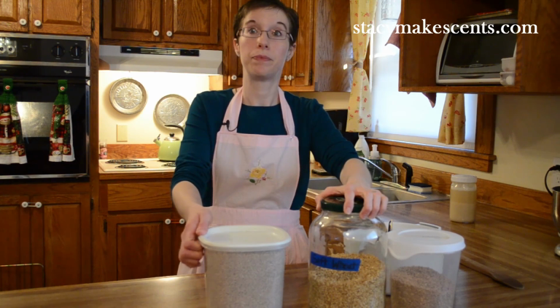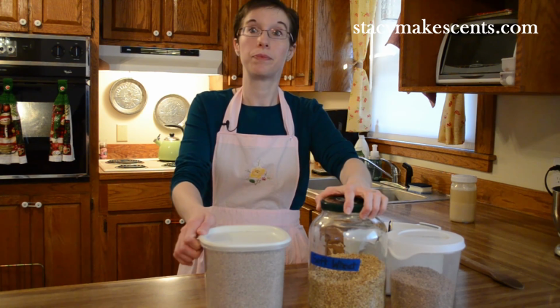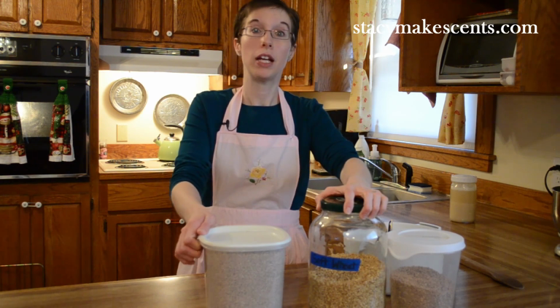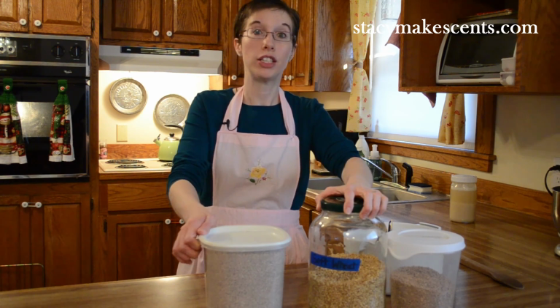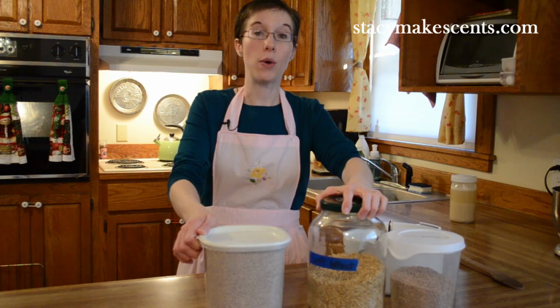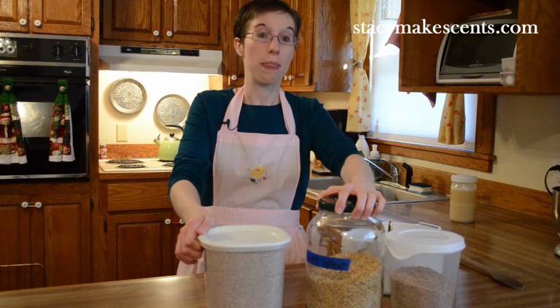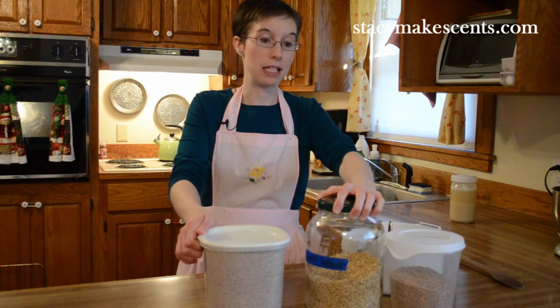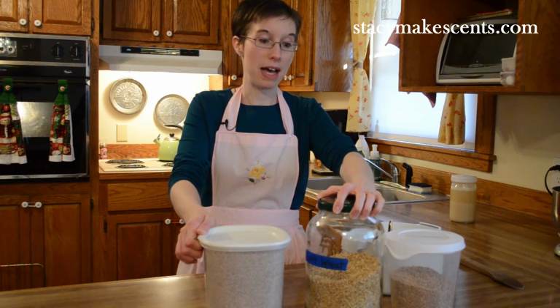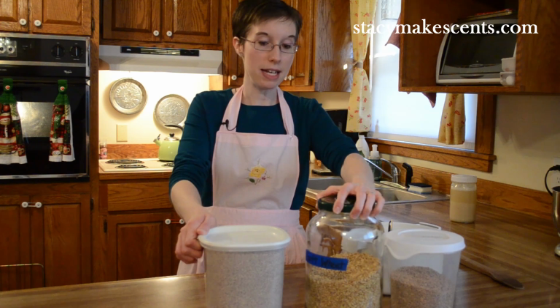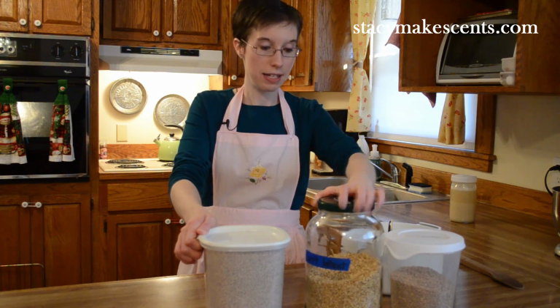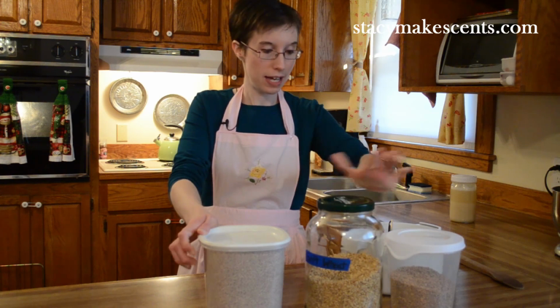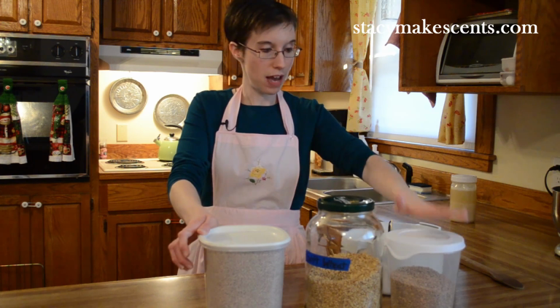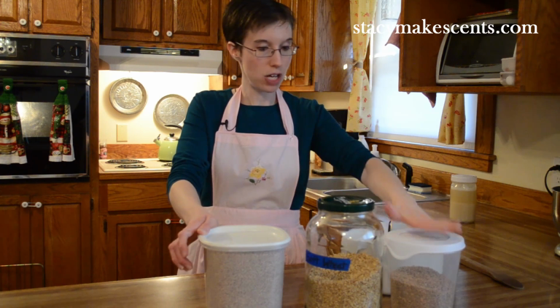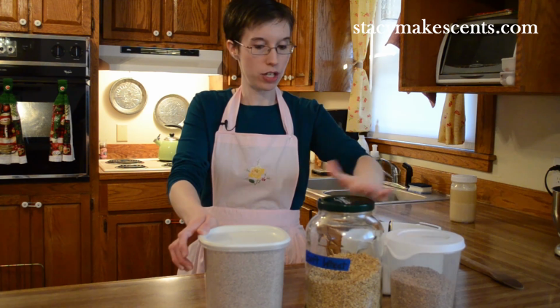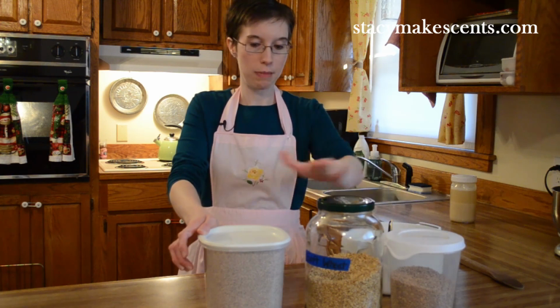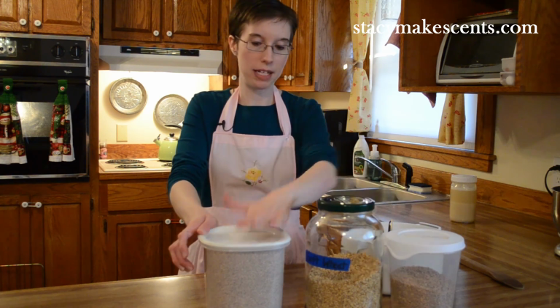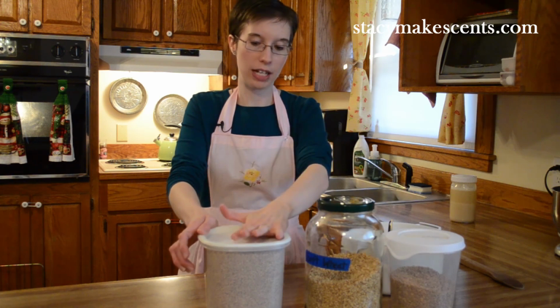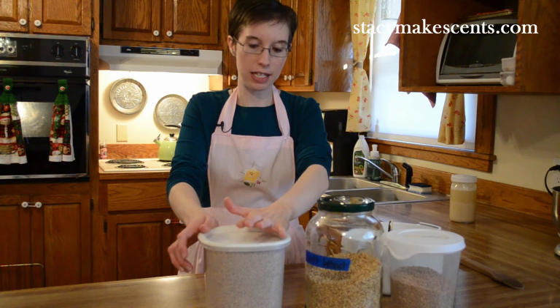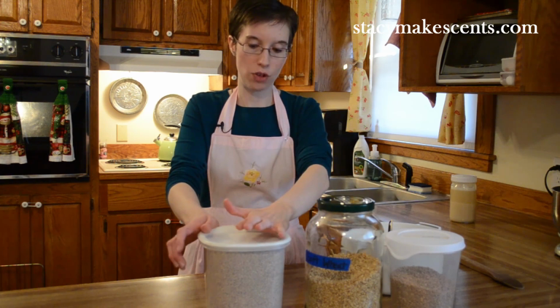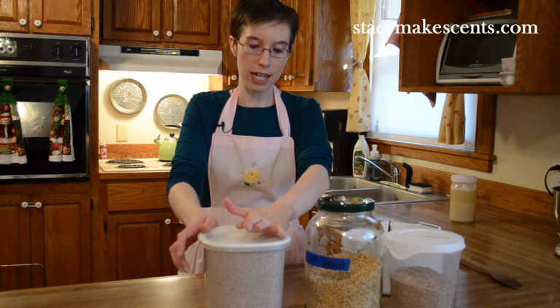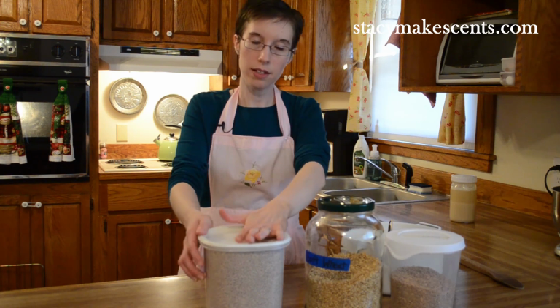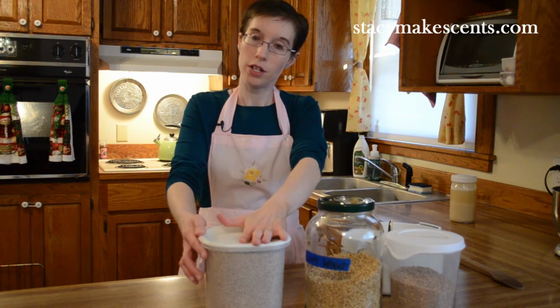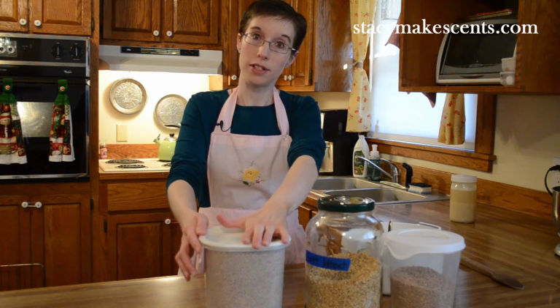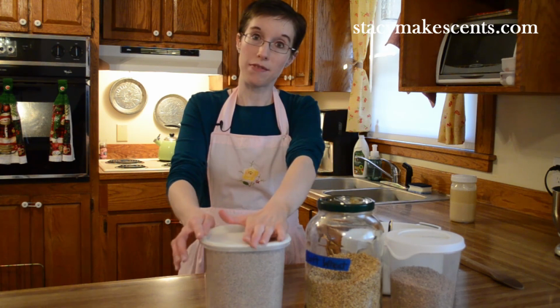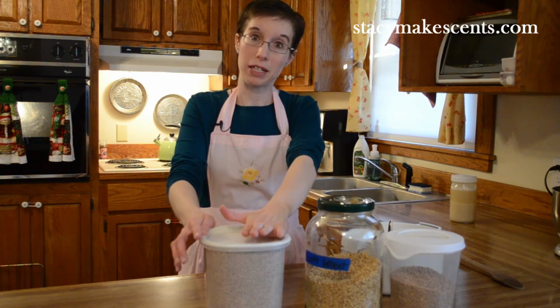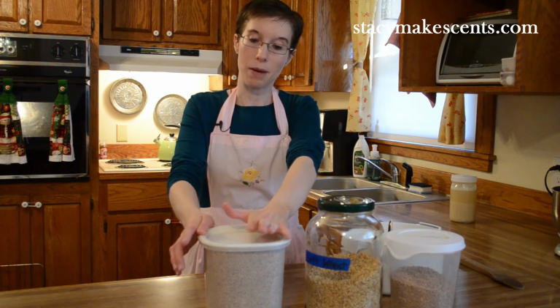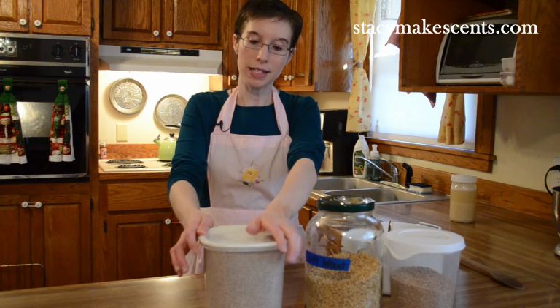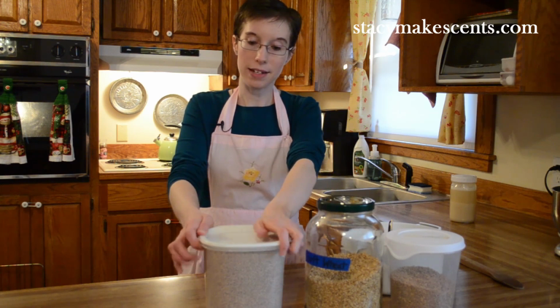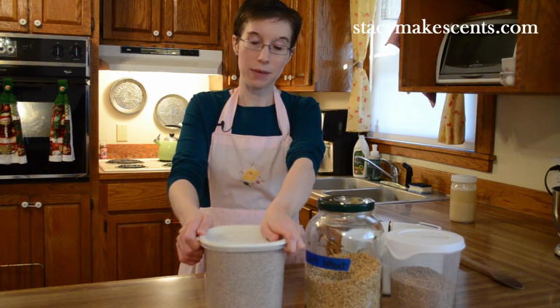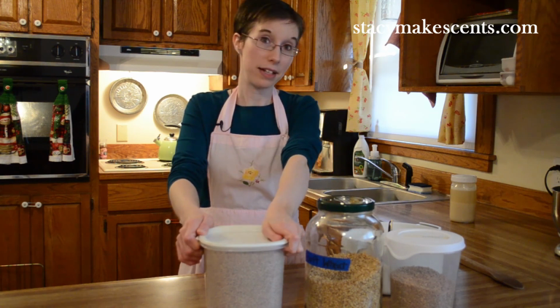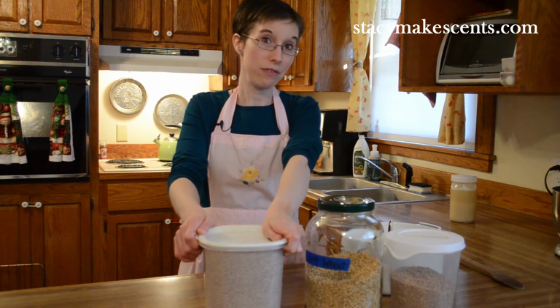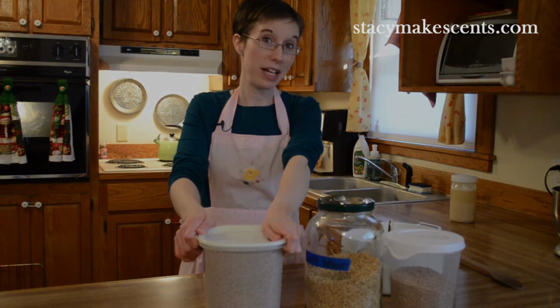So that's about it. If you have any questions about different kinds of grains, just leave them in the comments and I'll see what I can do for you.